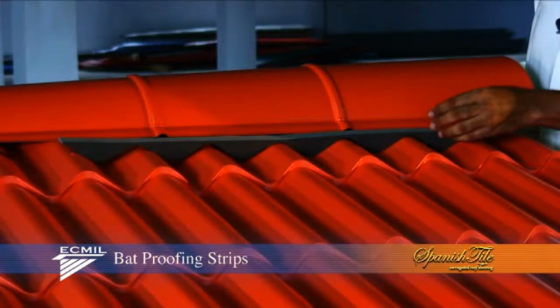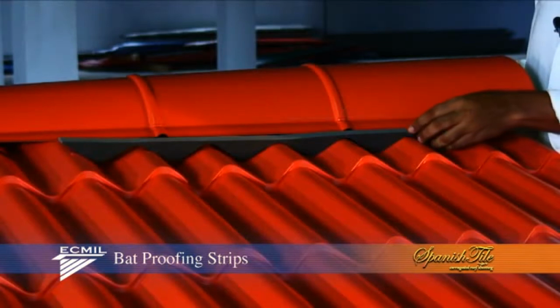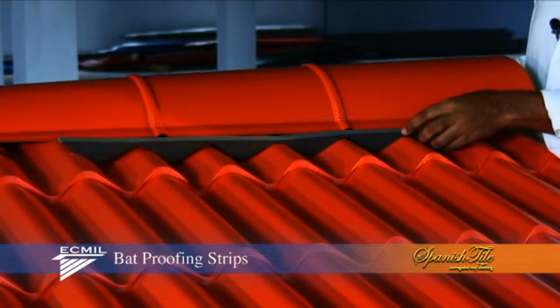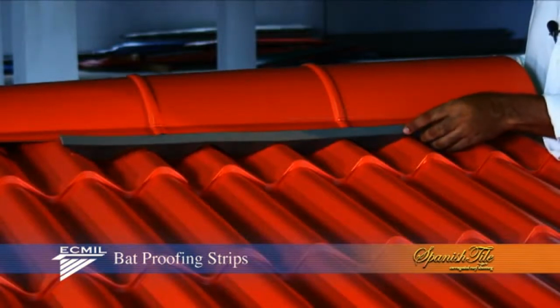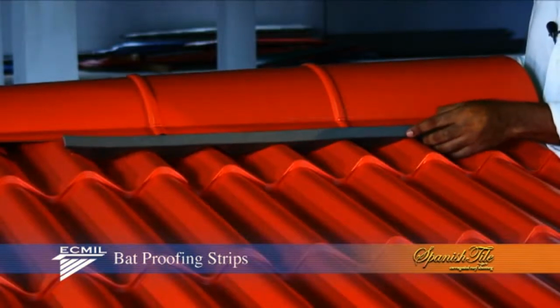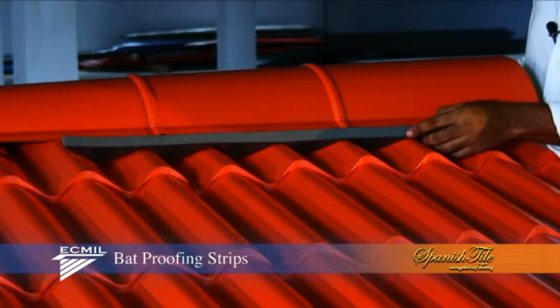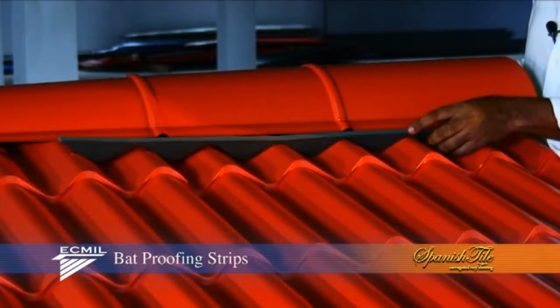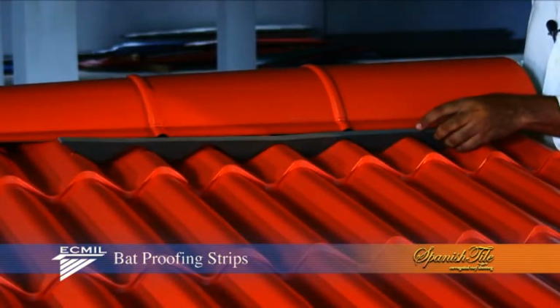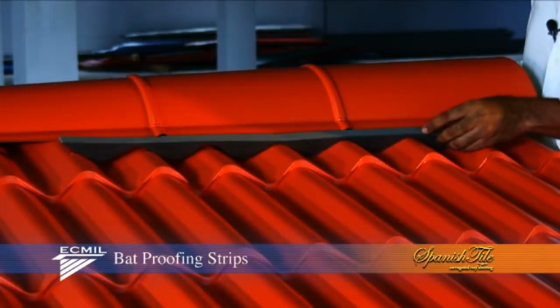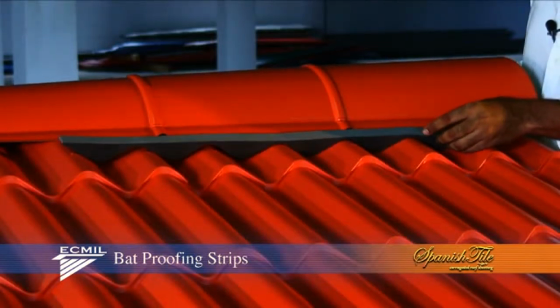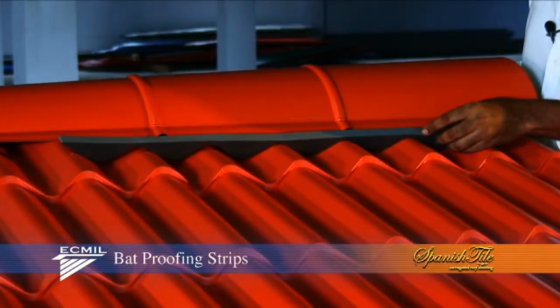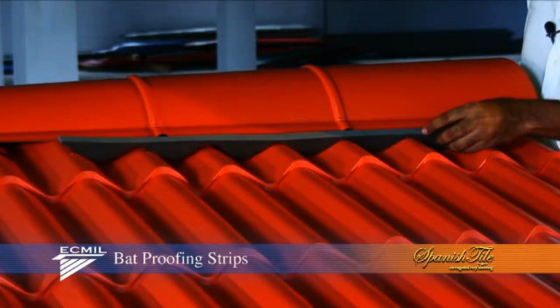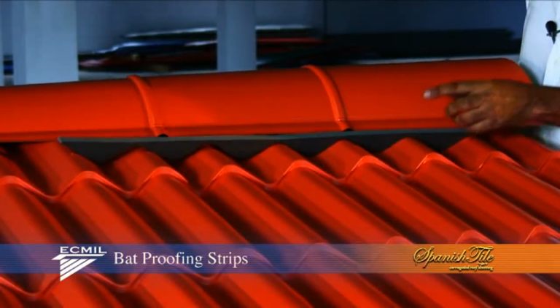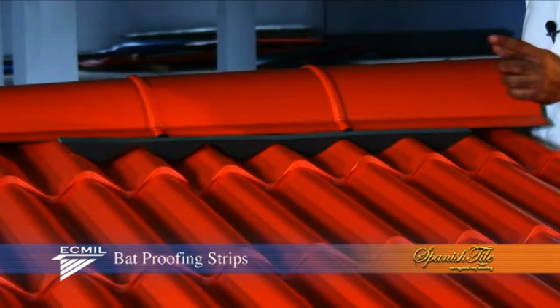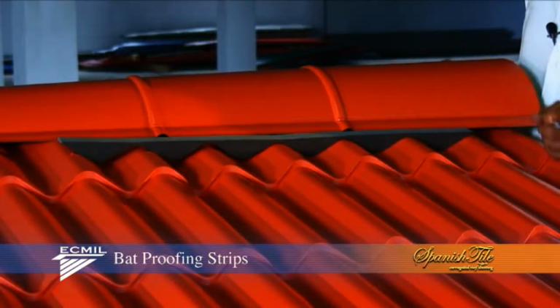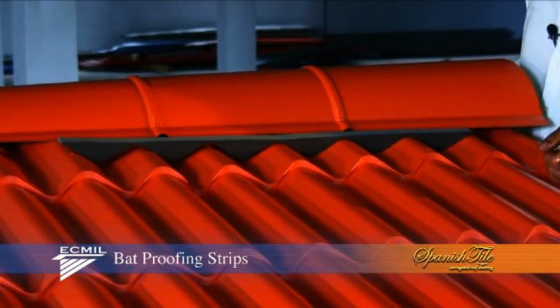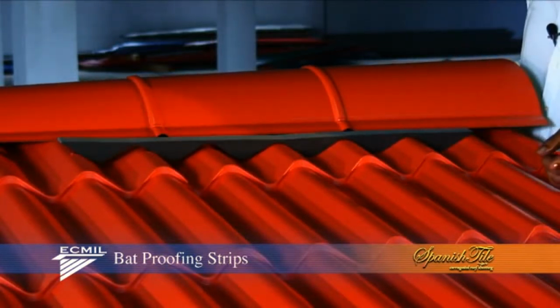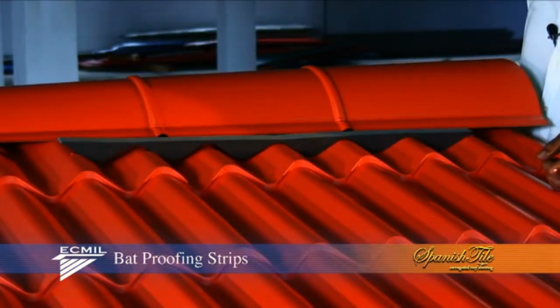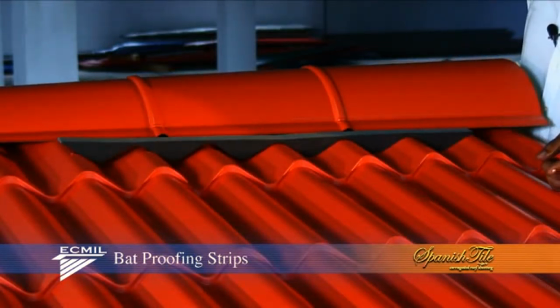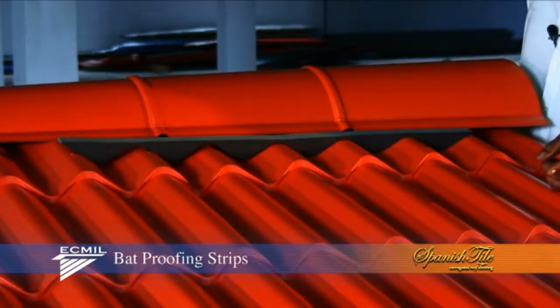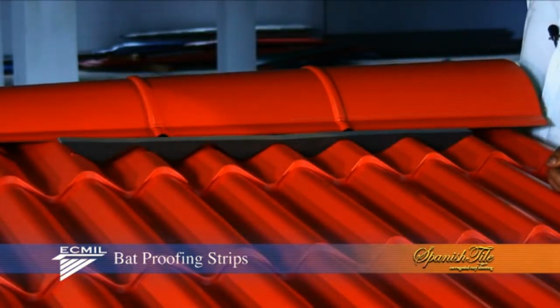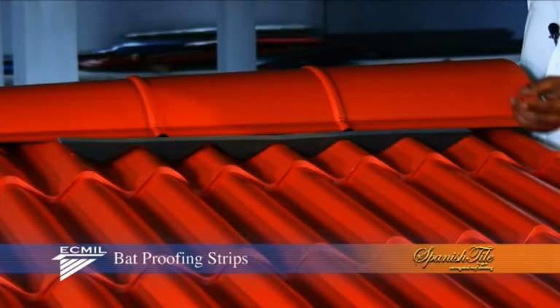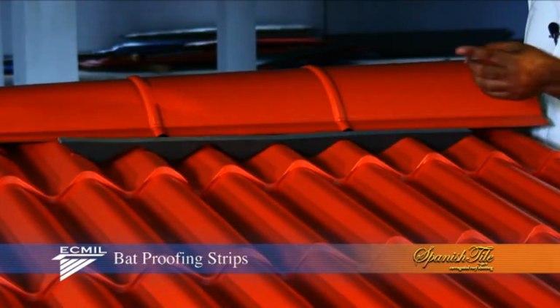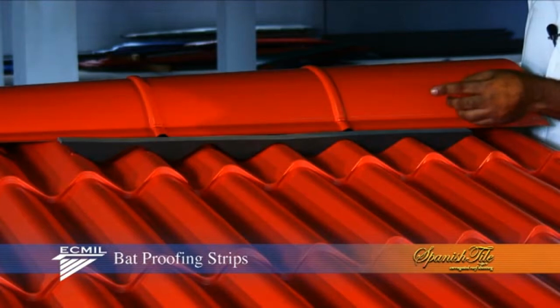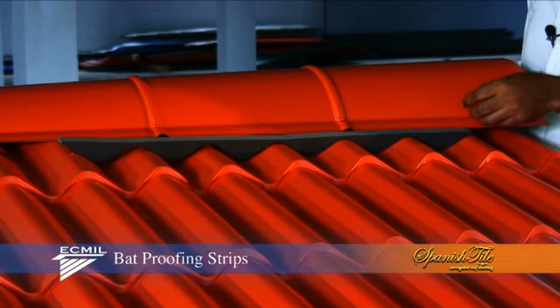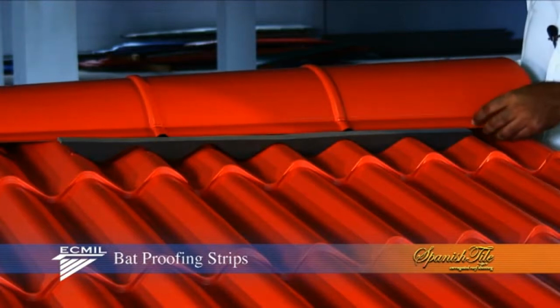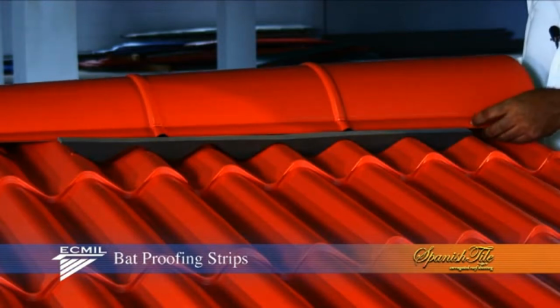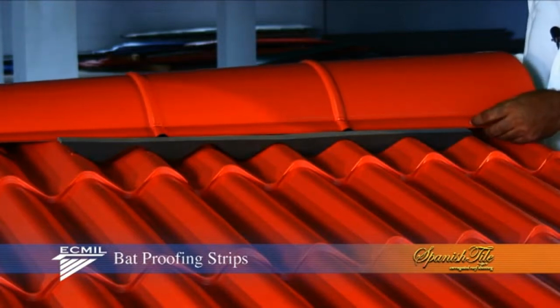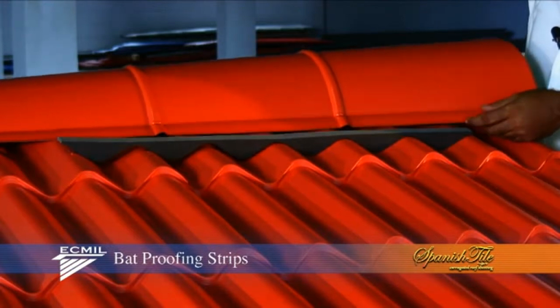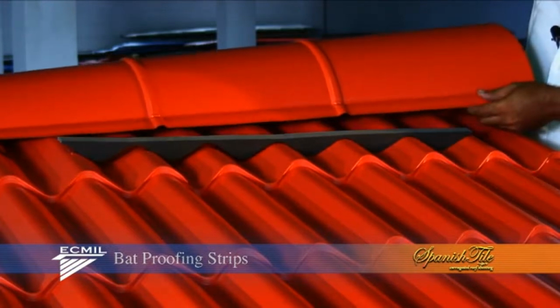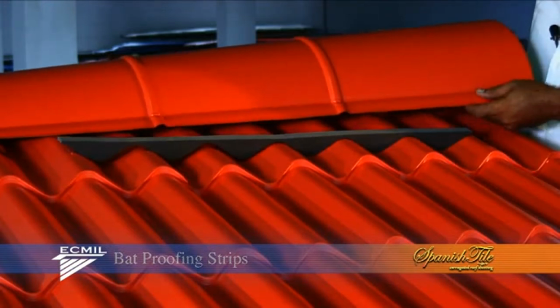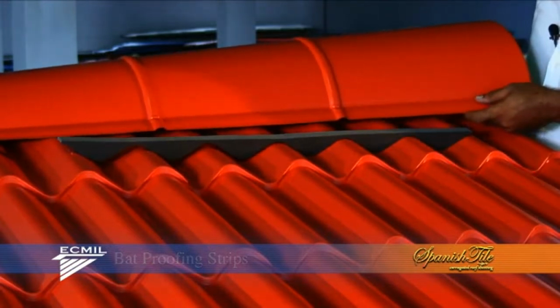The bat strips can be either placed at the eave of the roof or under the ridge cap, as demonstrated.